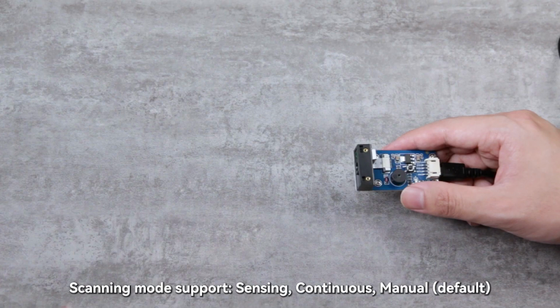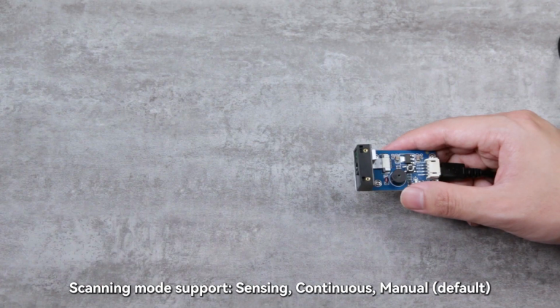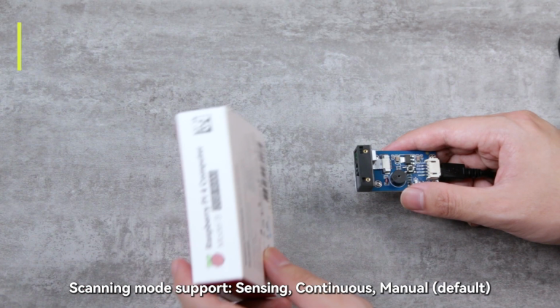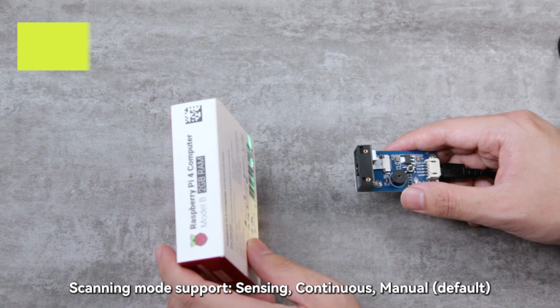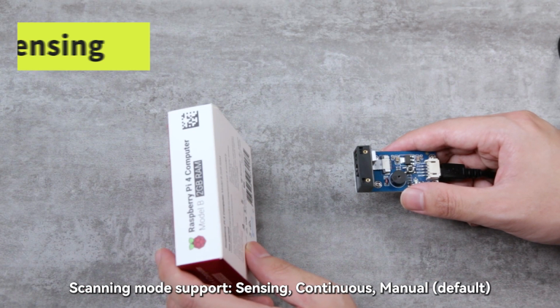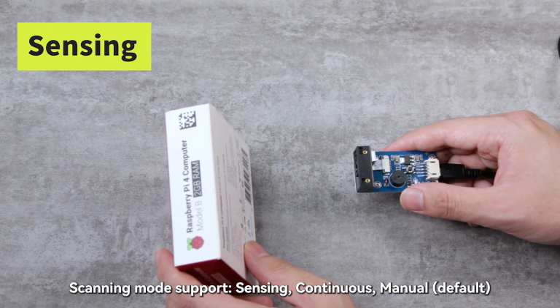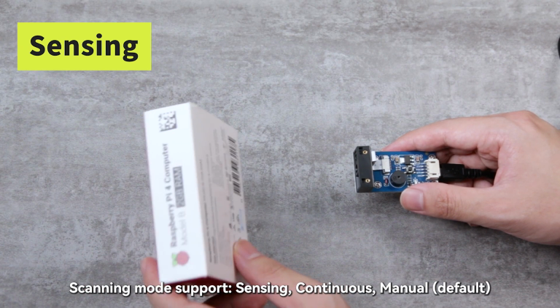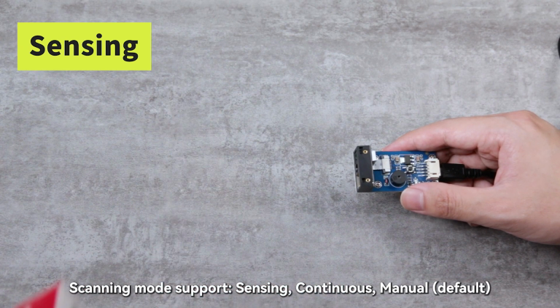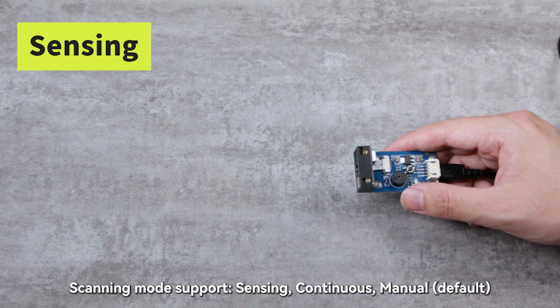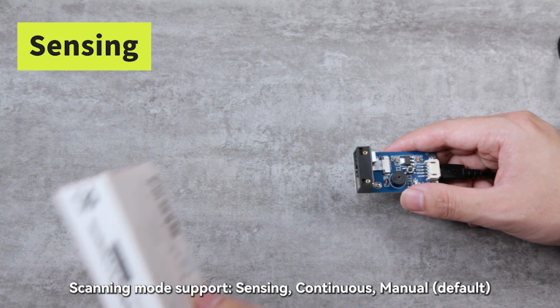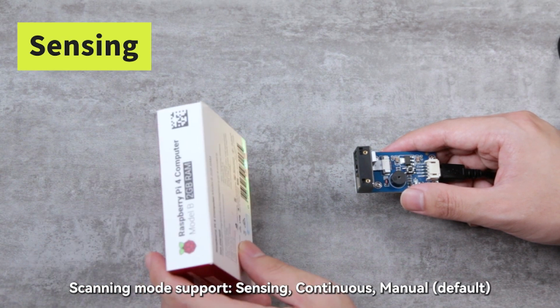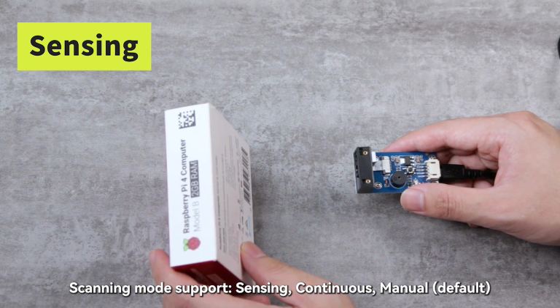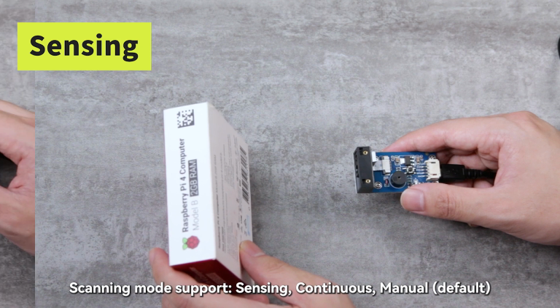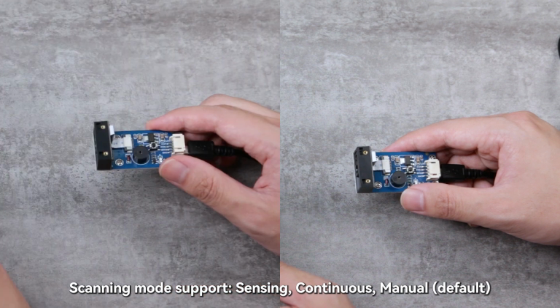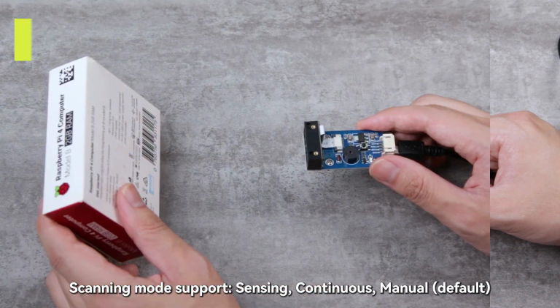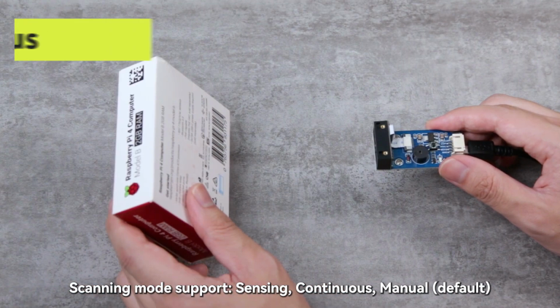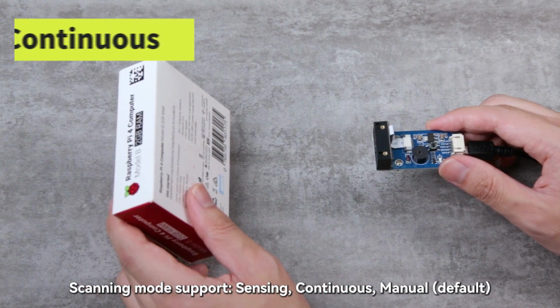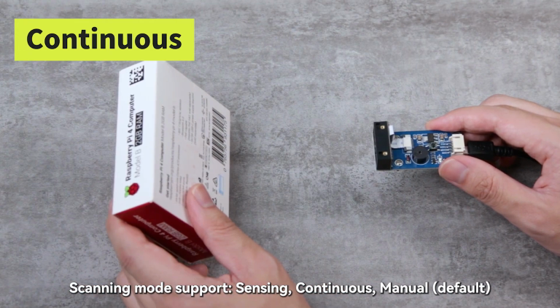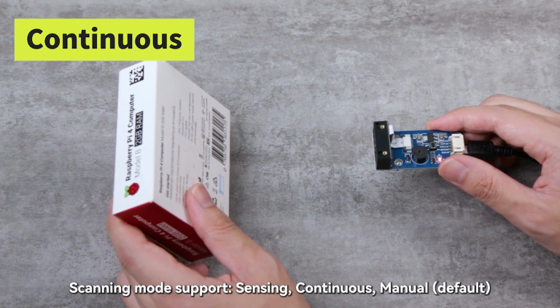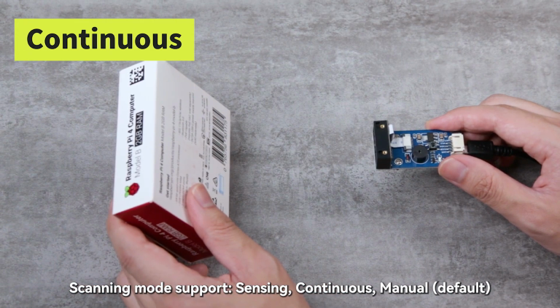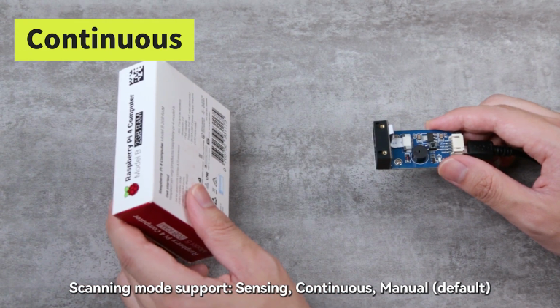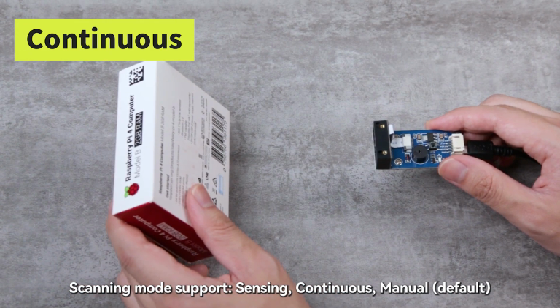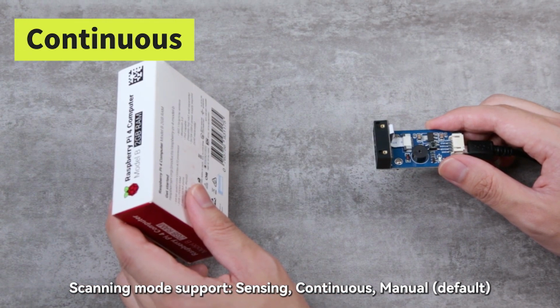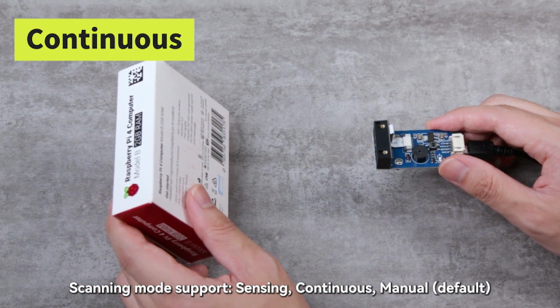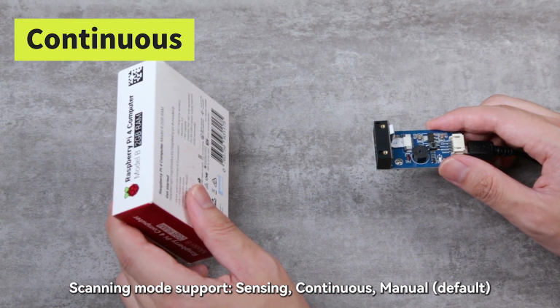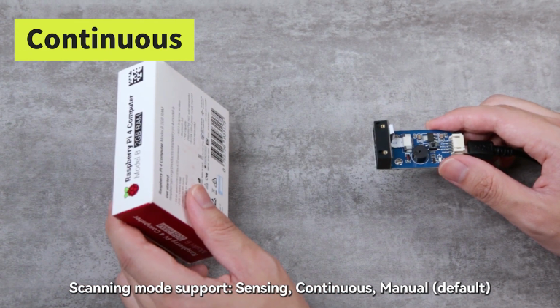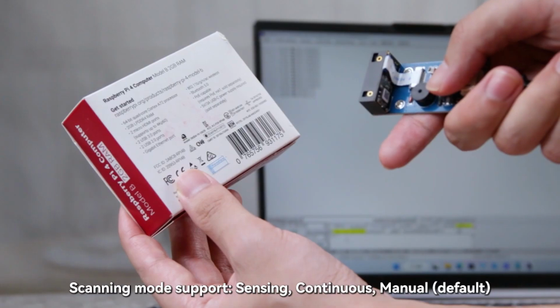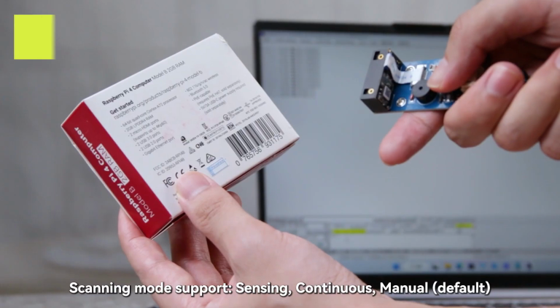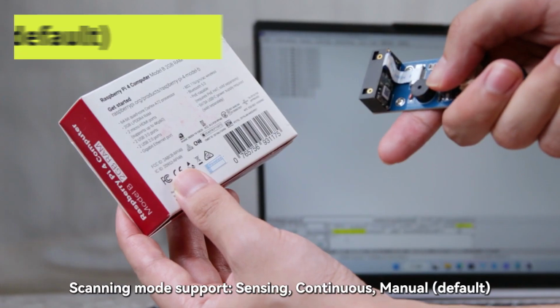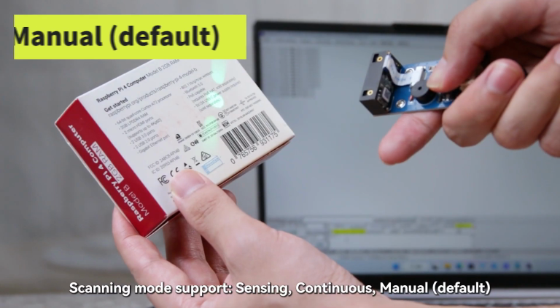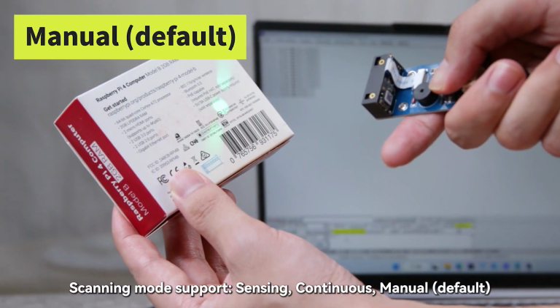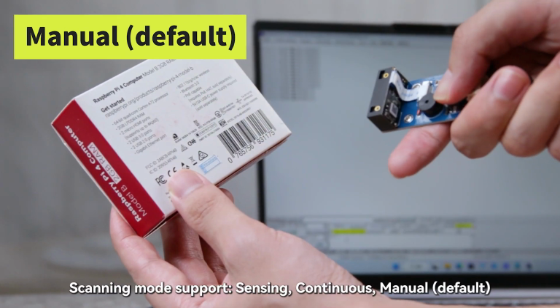Scanning Mode Support: Sensing, Continuous, Manual, and Default.